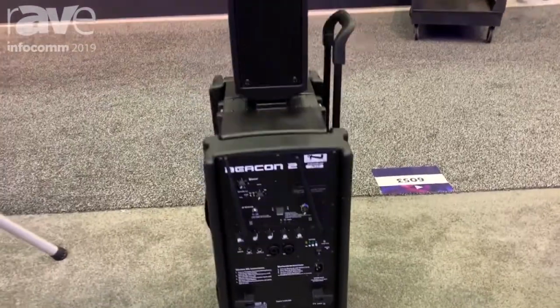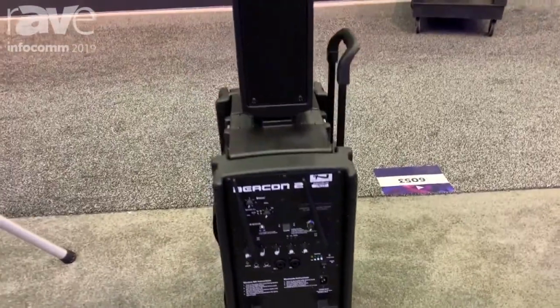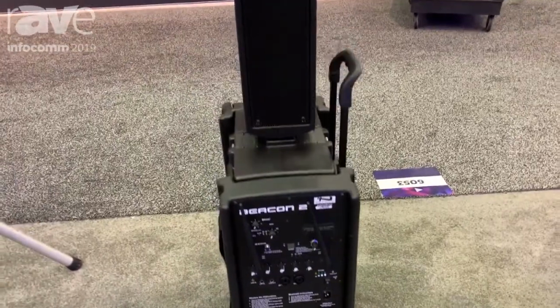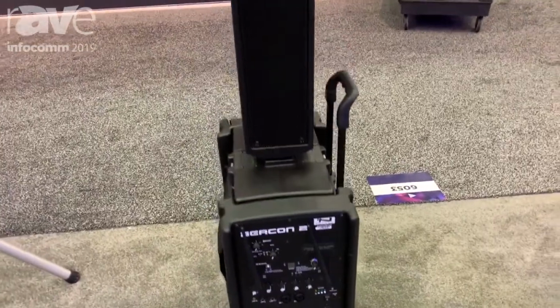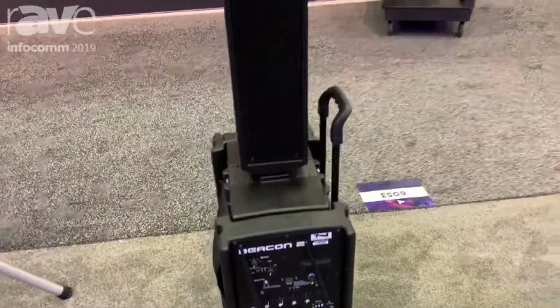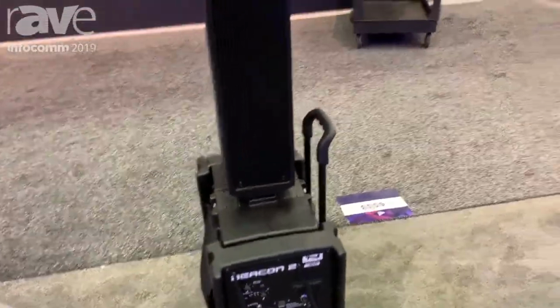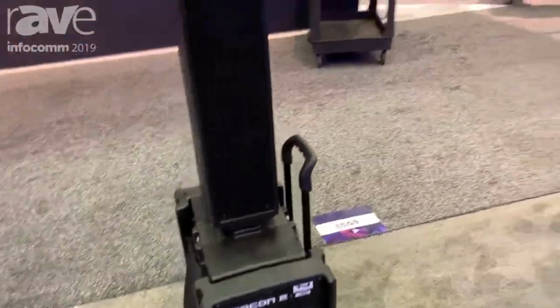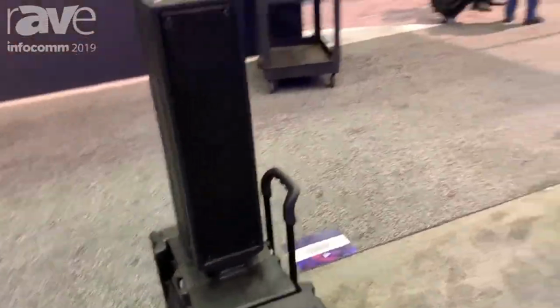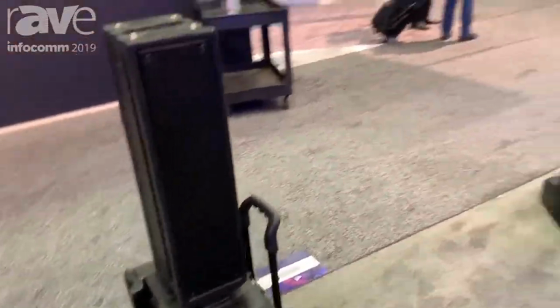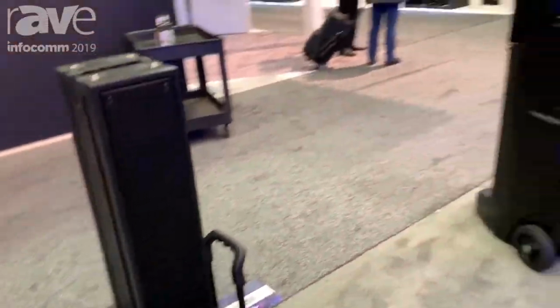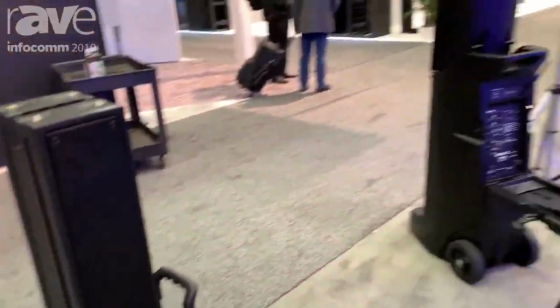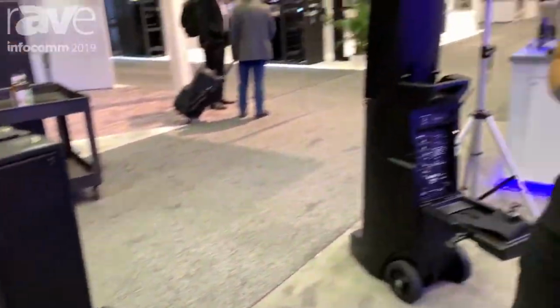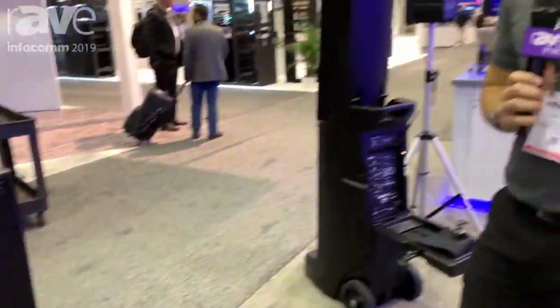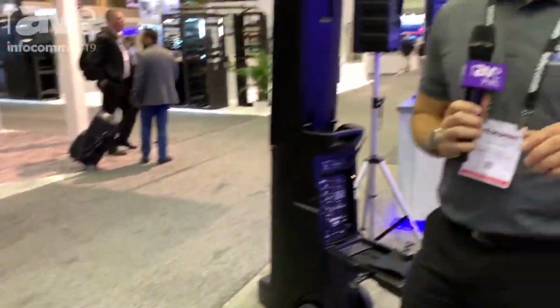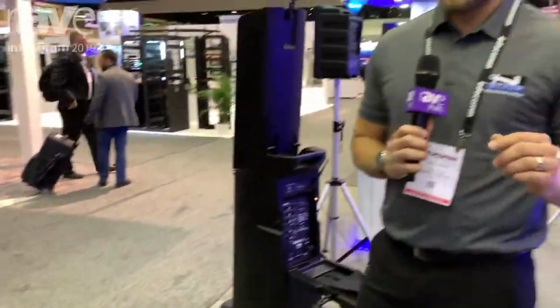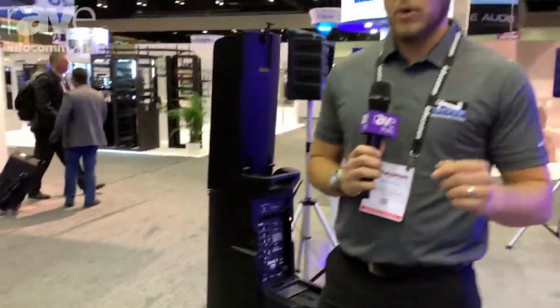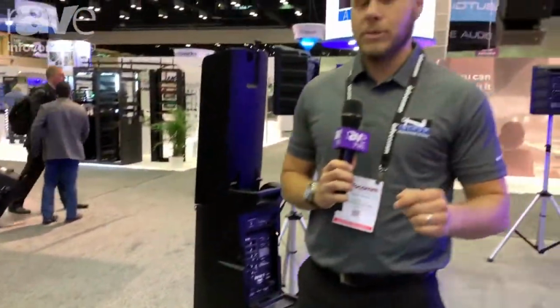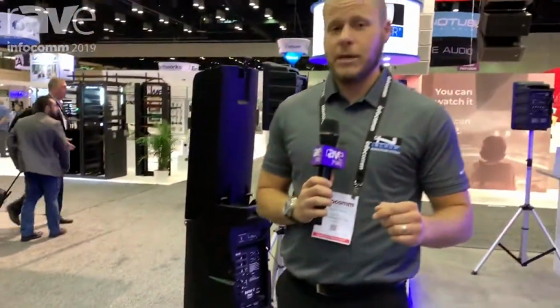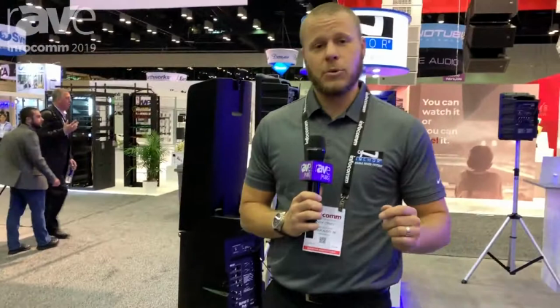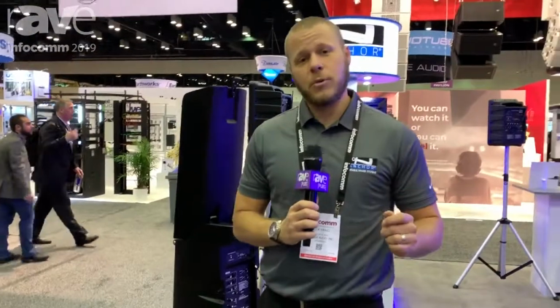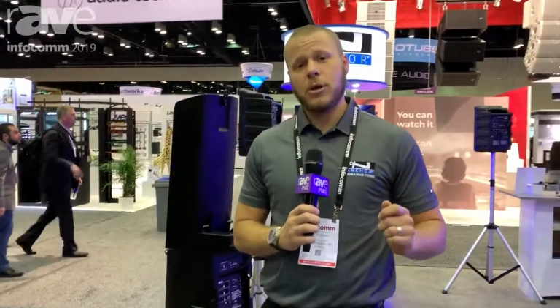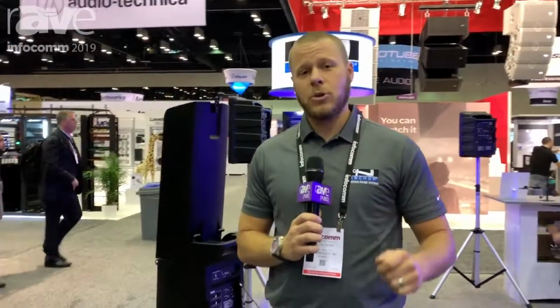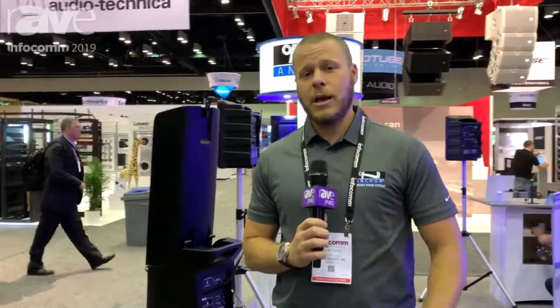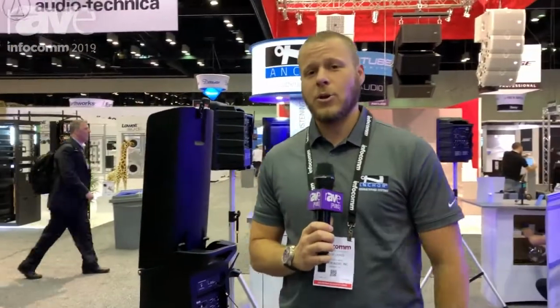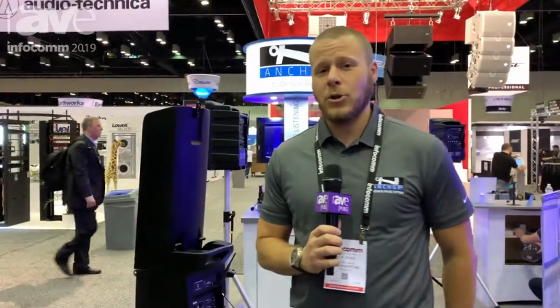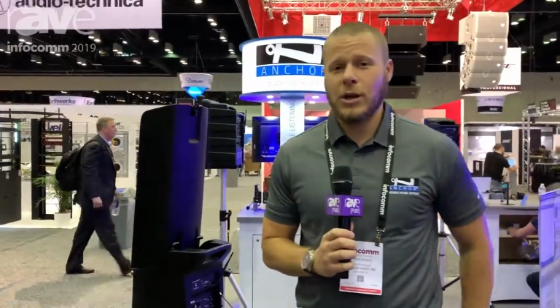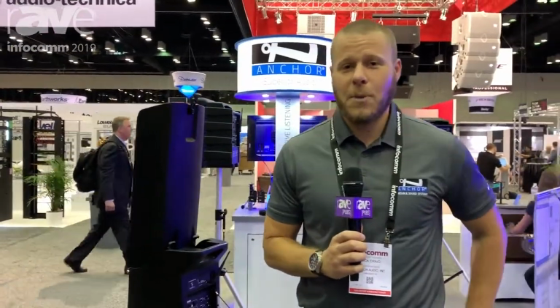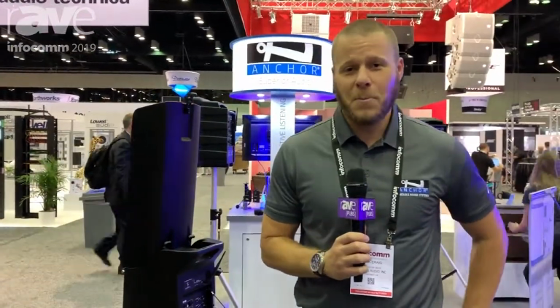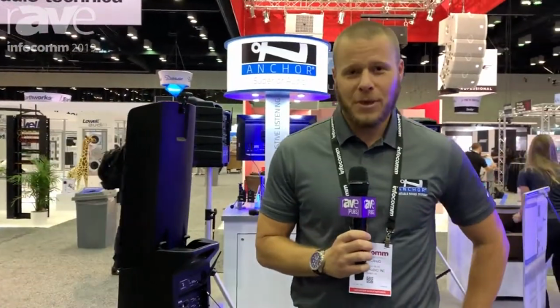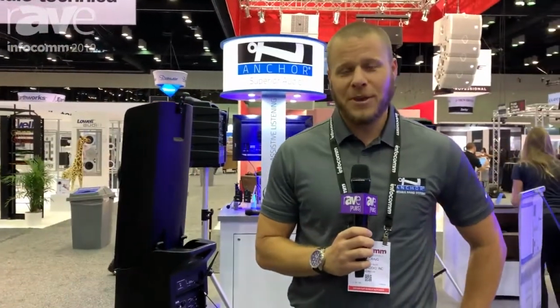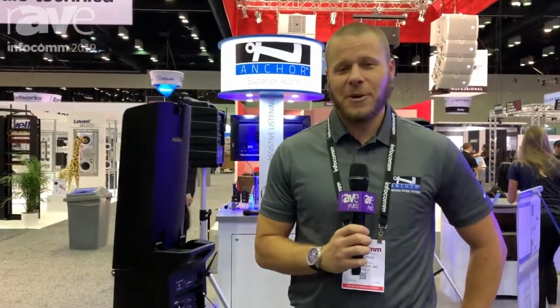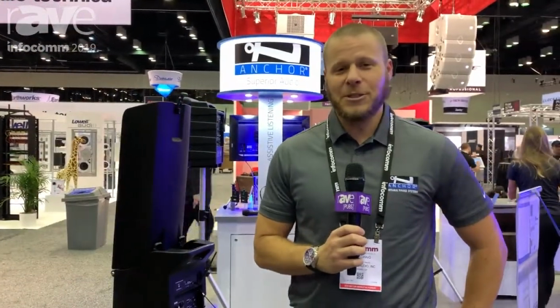Visit us here at our booth or our website www.anchoraudio.com. Thank you very much.